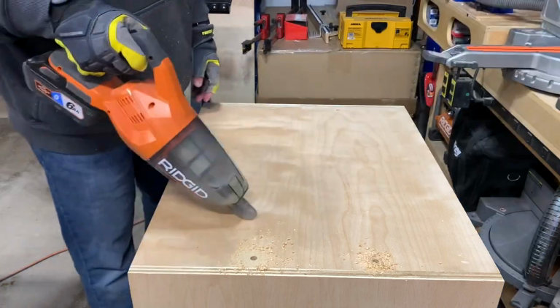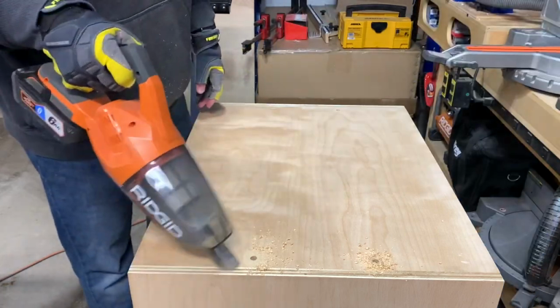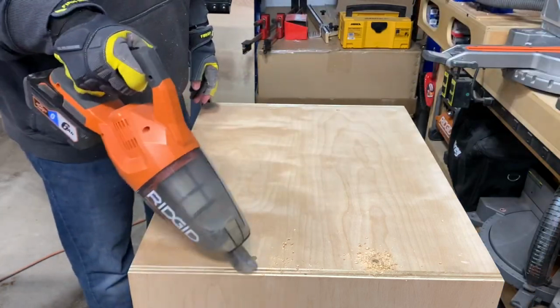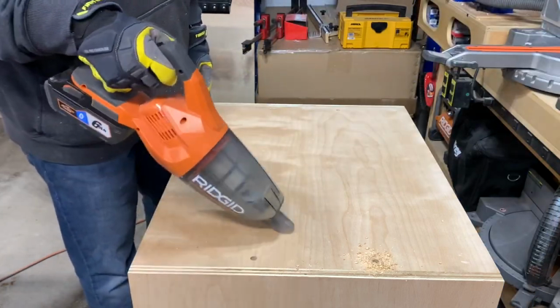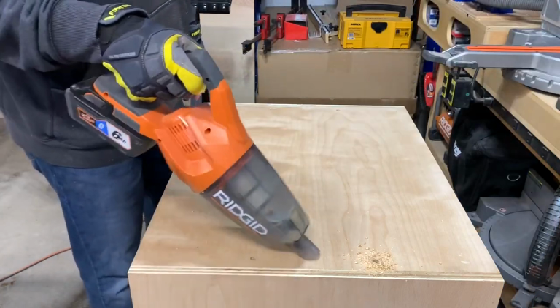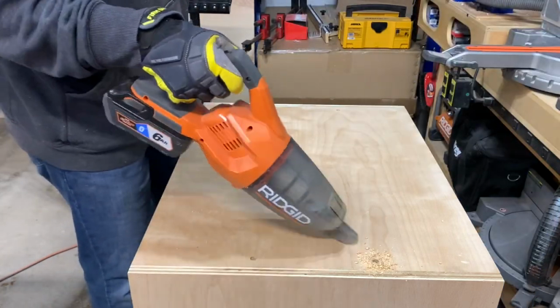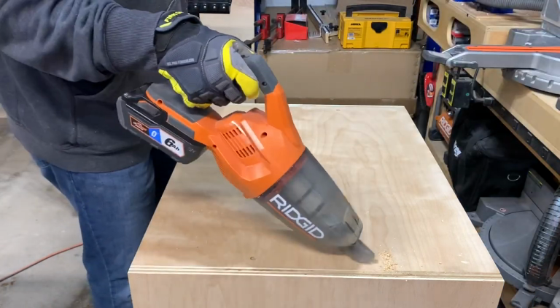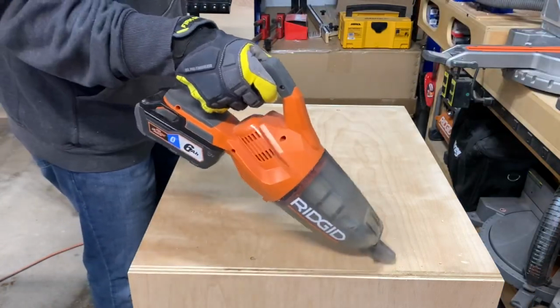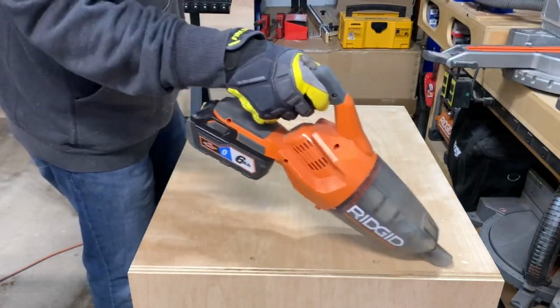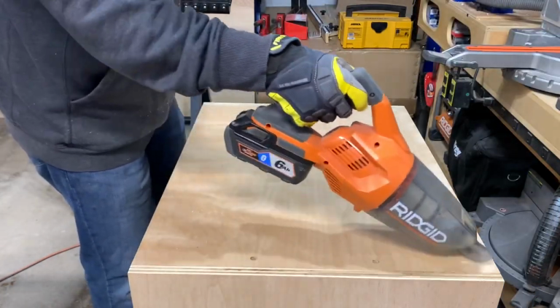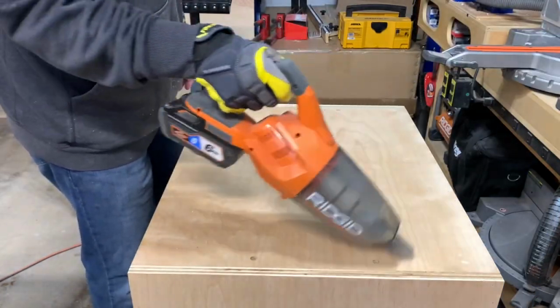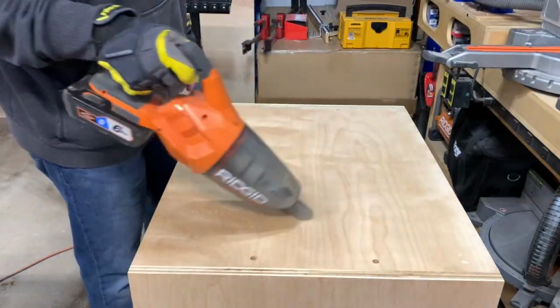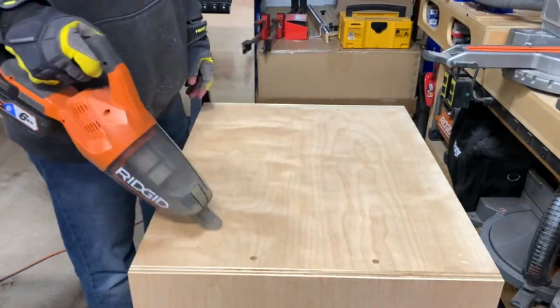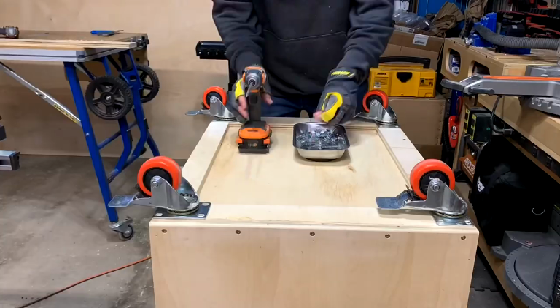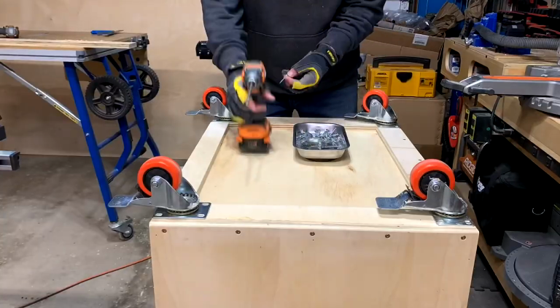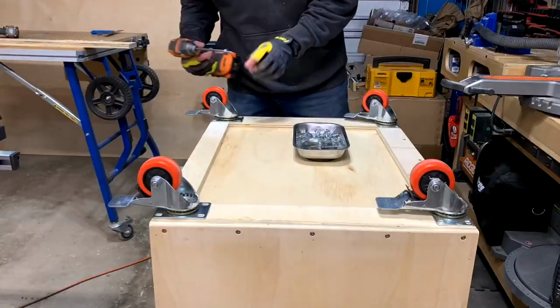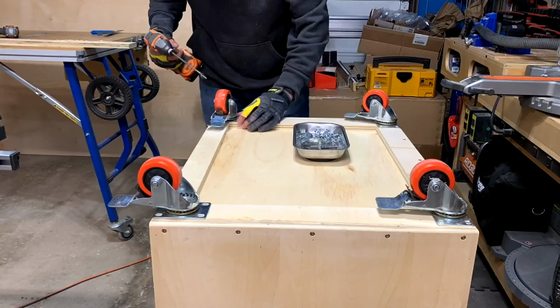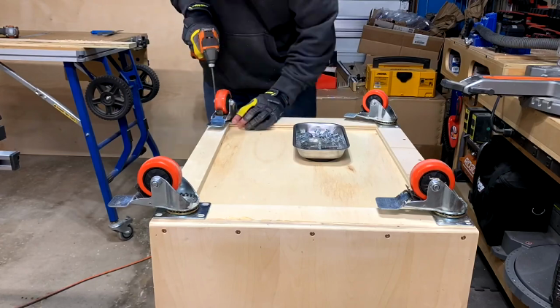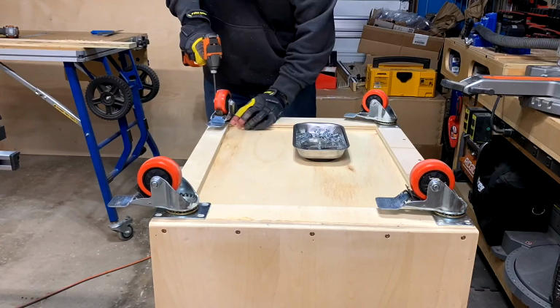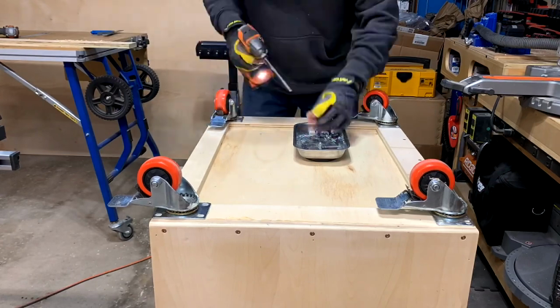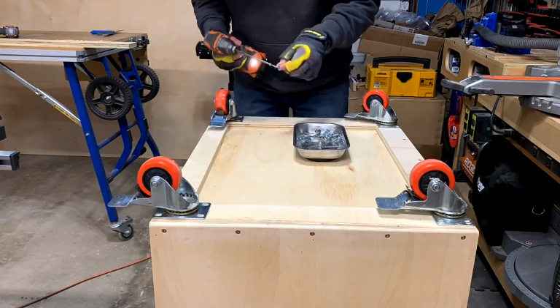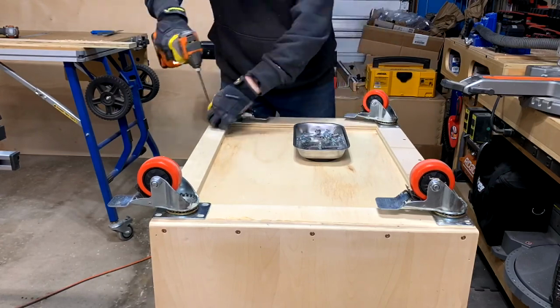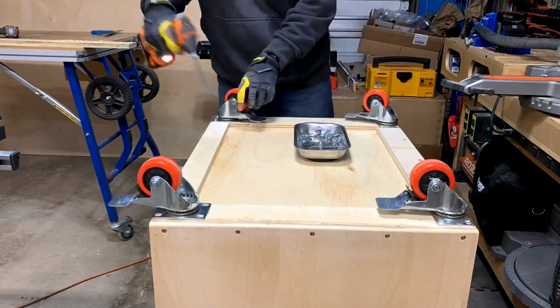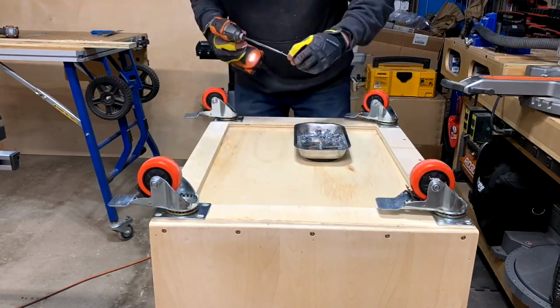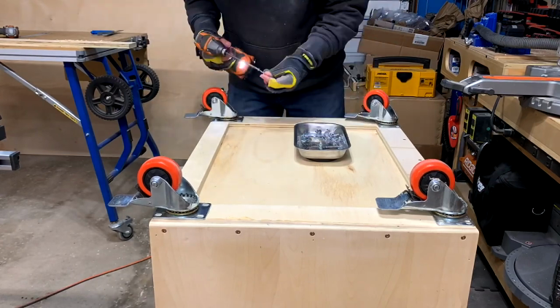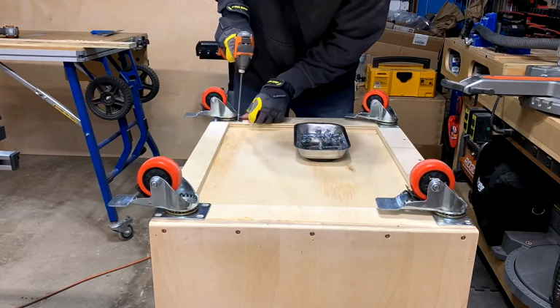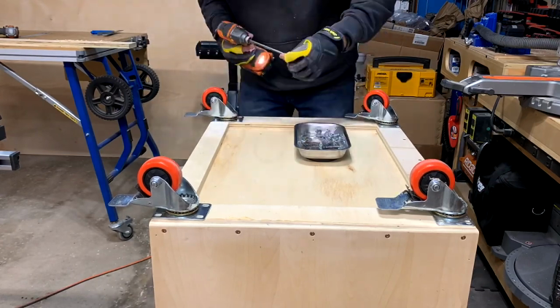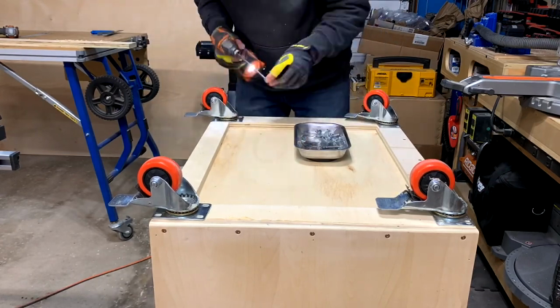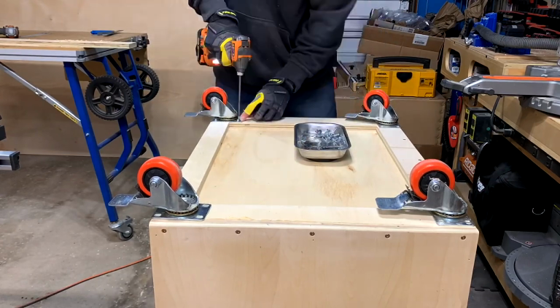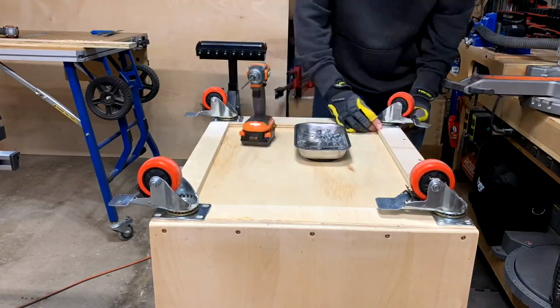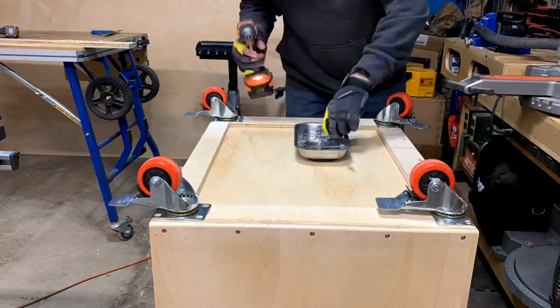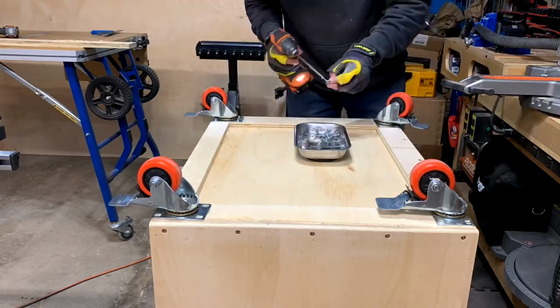After getting the holes drilled, I added the casters back to the base. This made the cabinet much more manageable to move around the shop while I finished it.